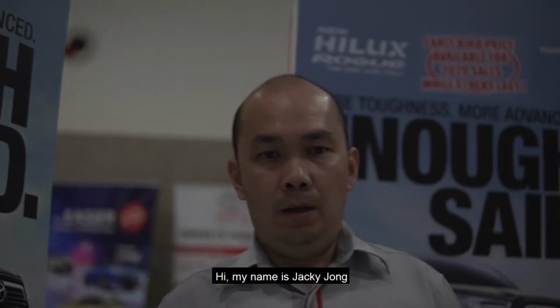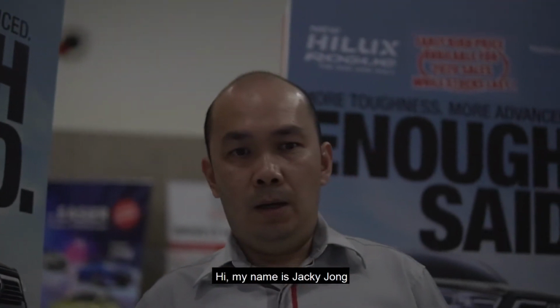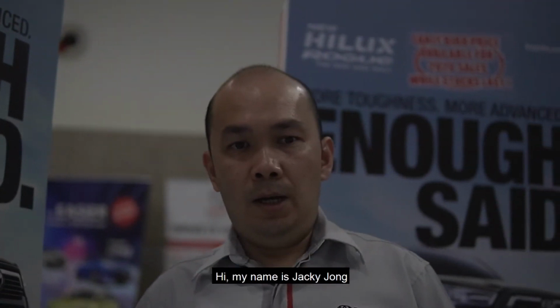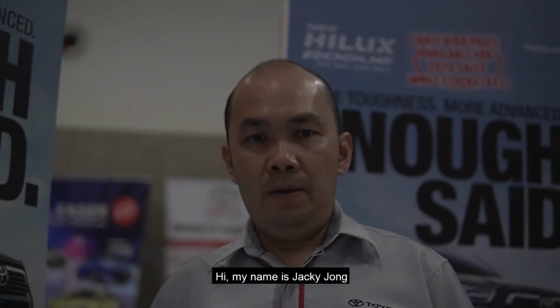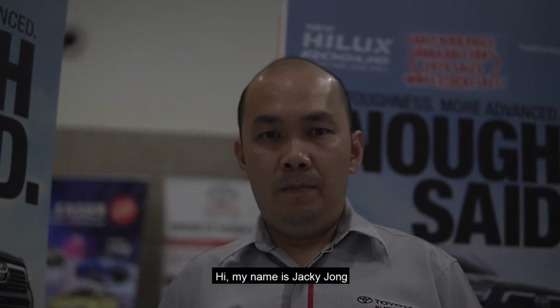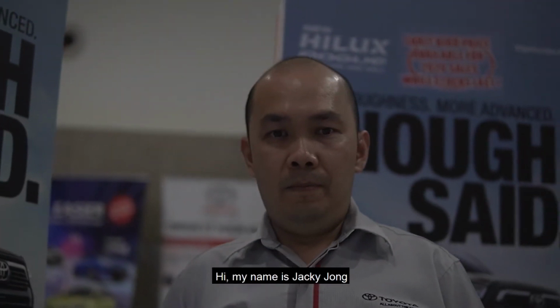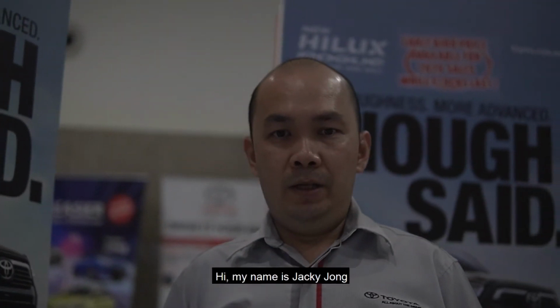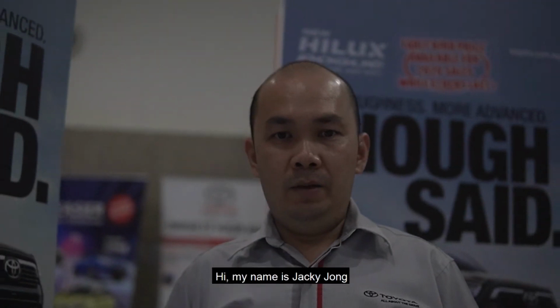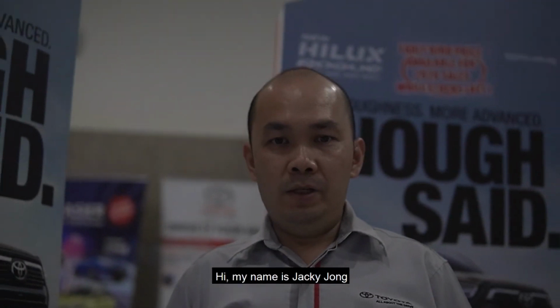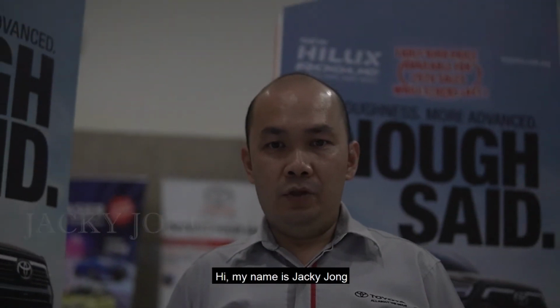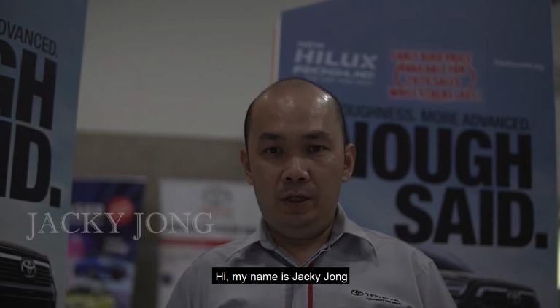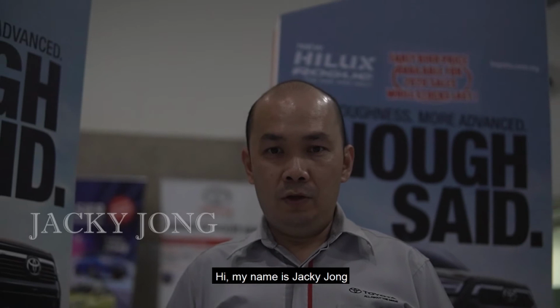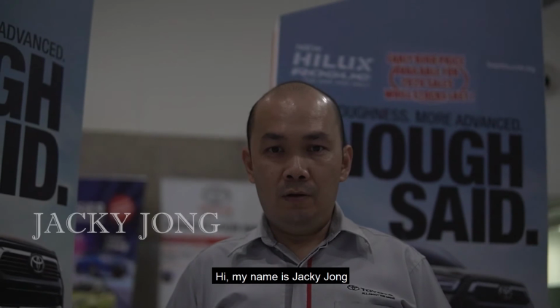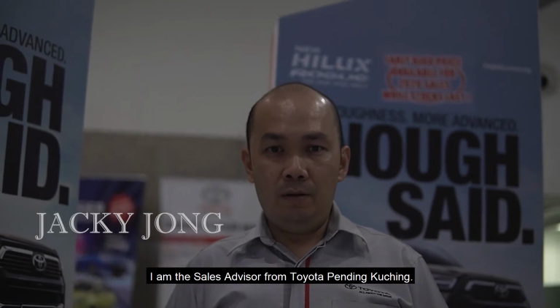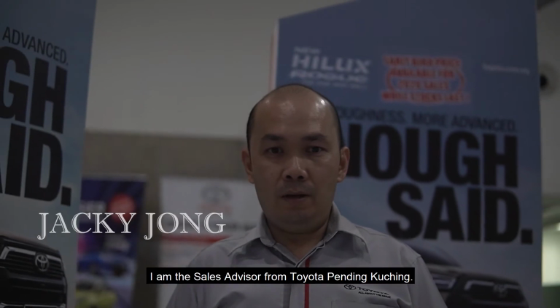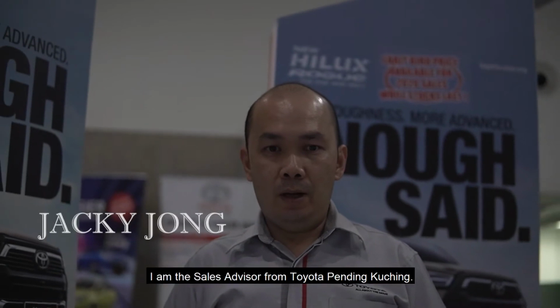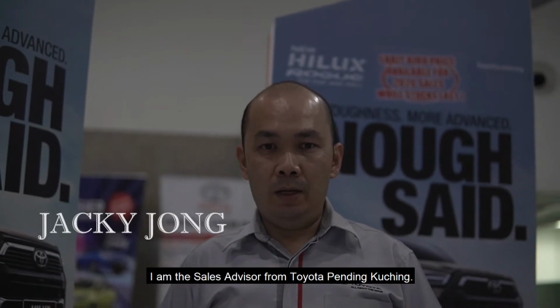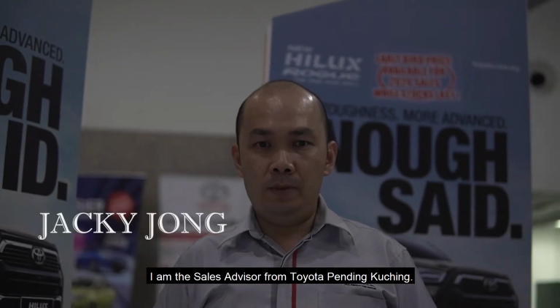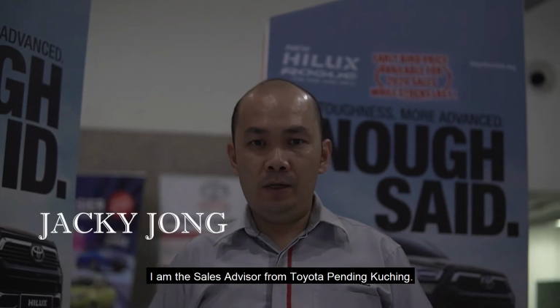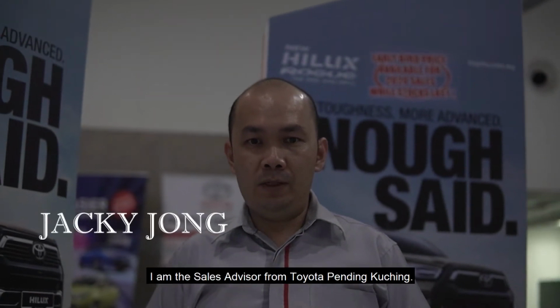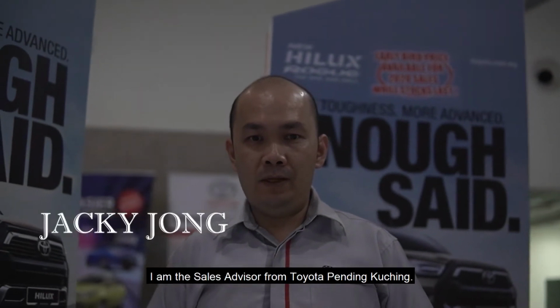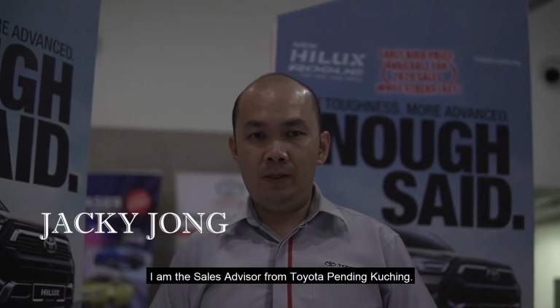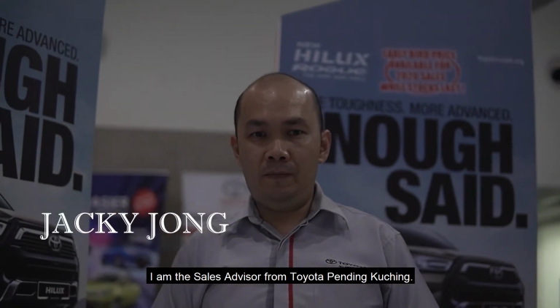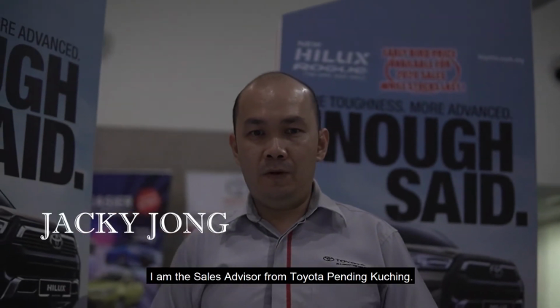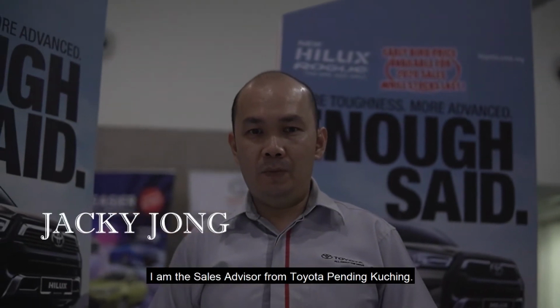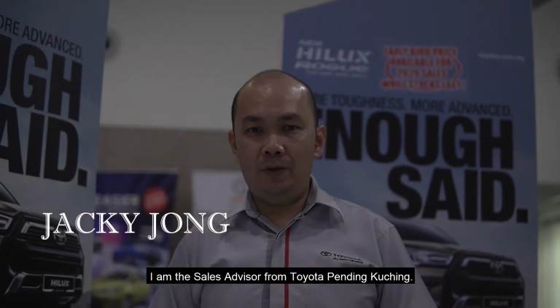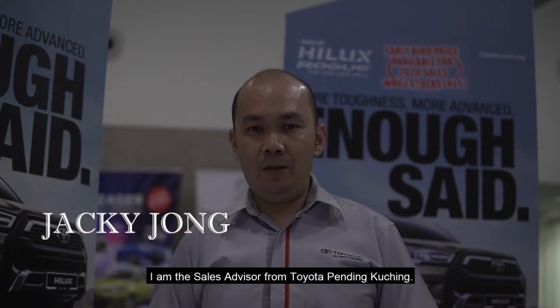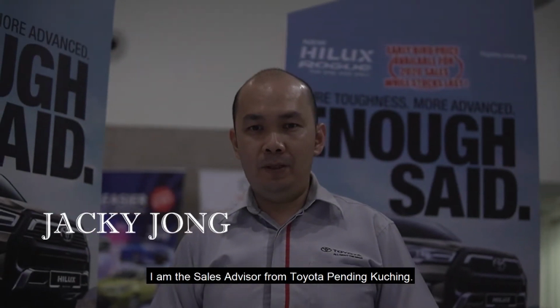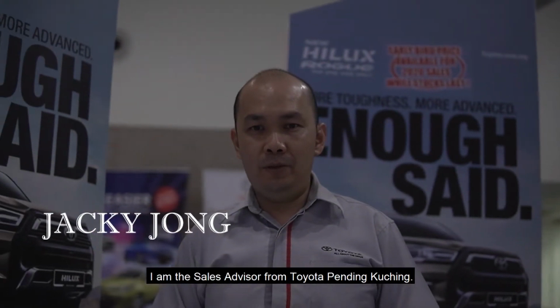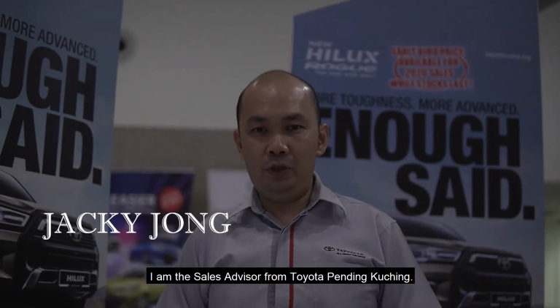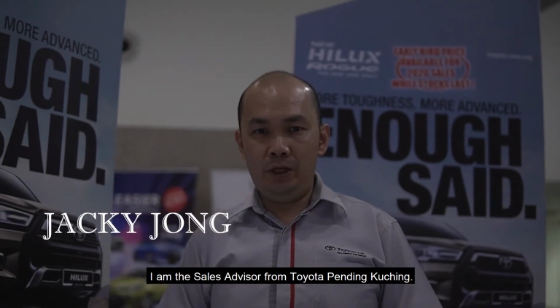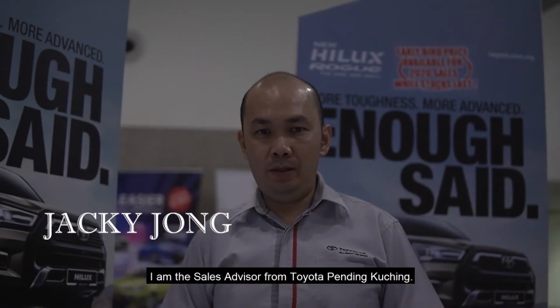Hi, my name is J.K. Jong. I'm a Sales Advisor from Toyota Pending Kuching.